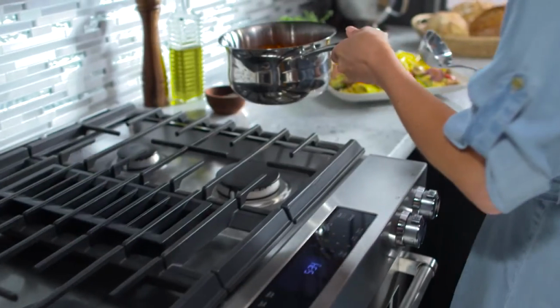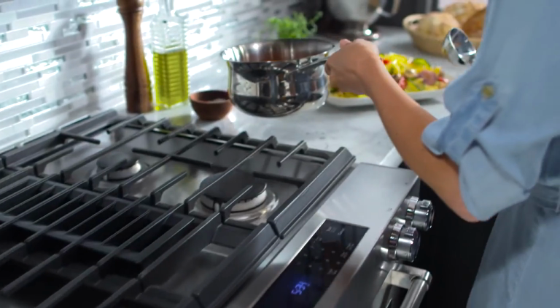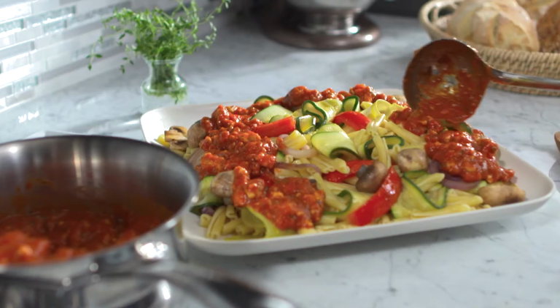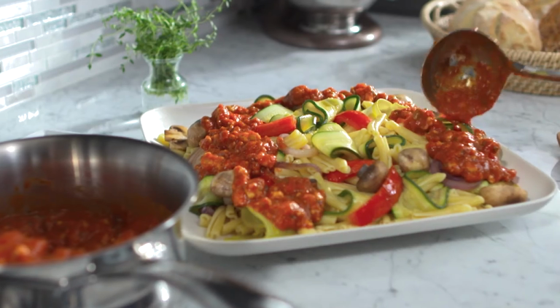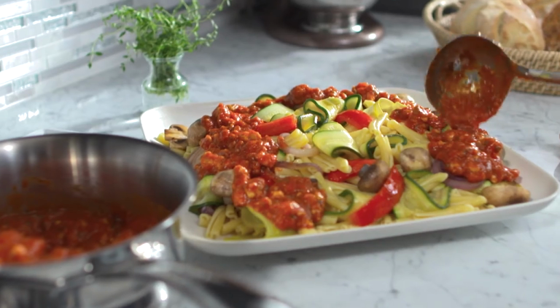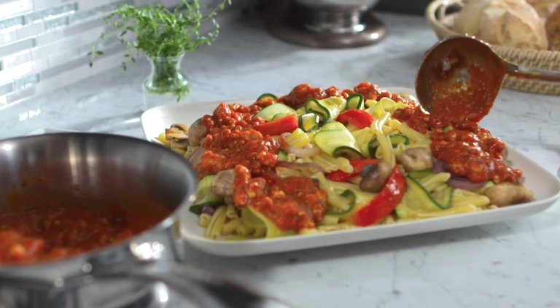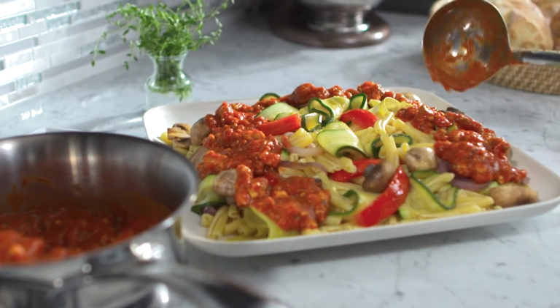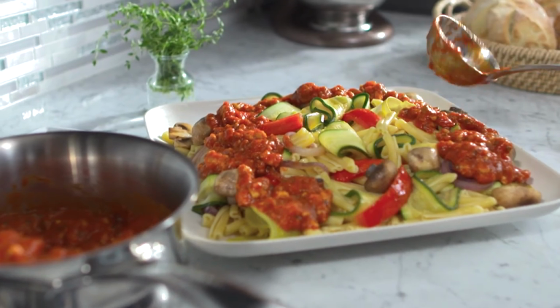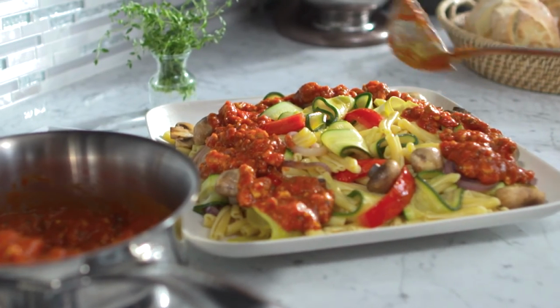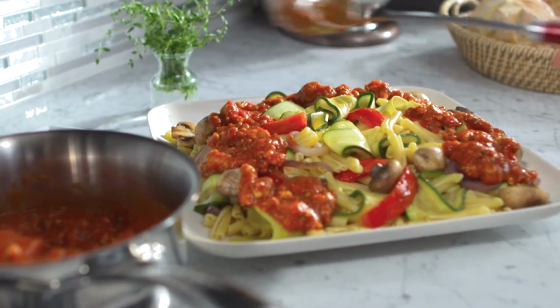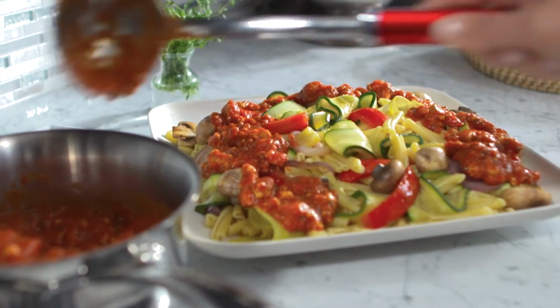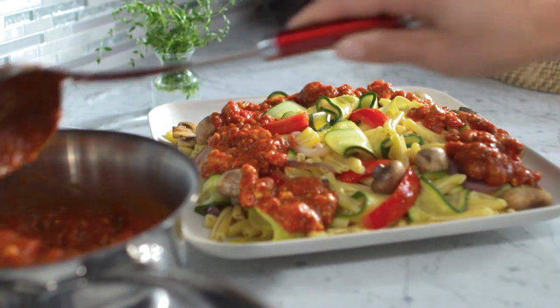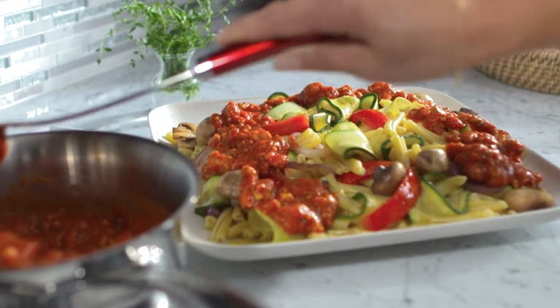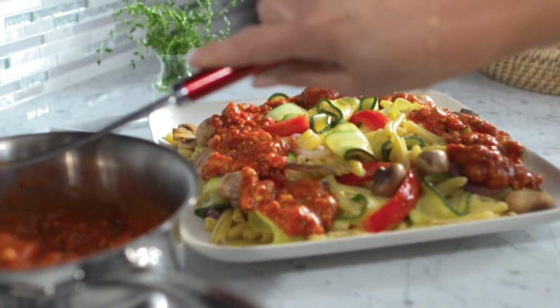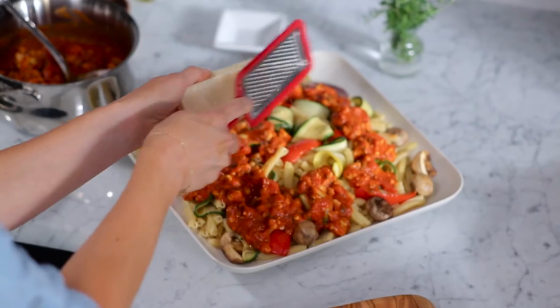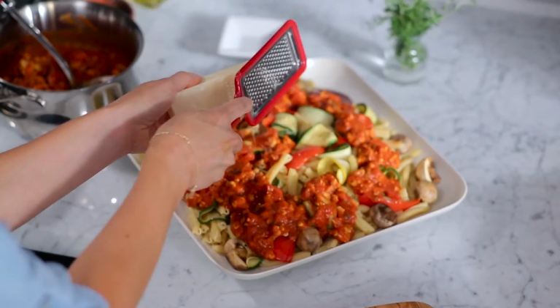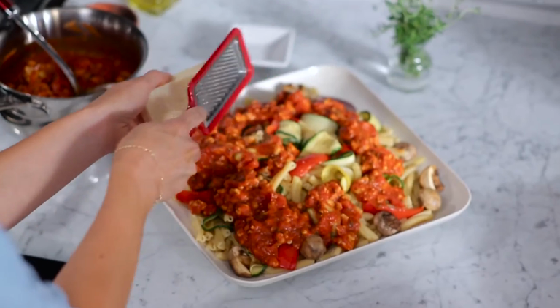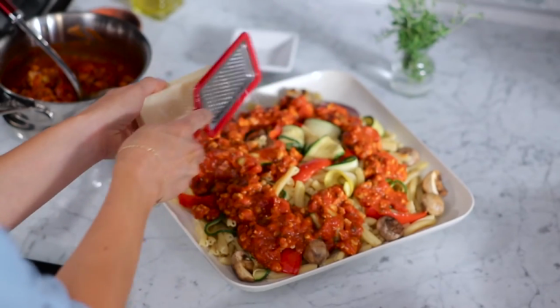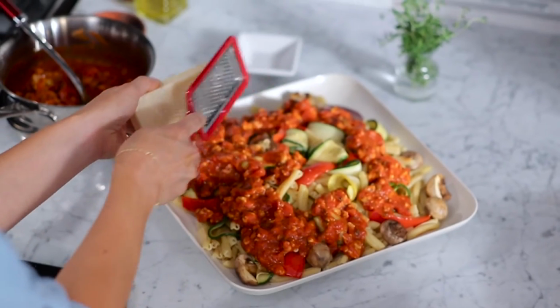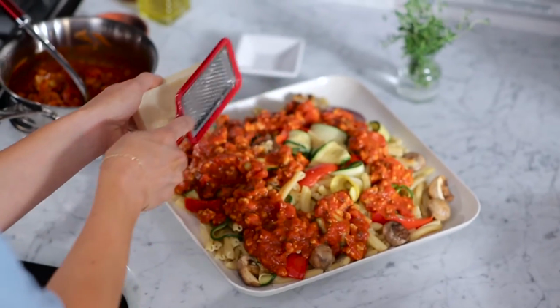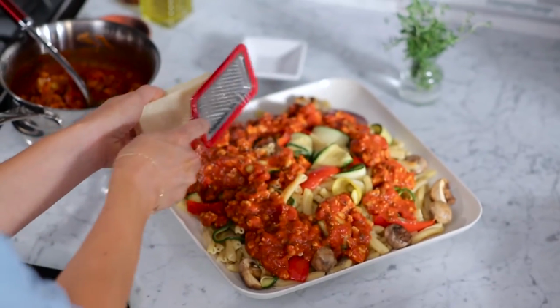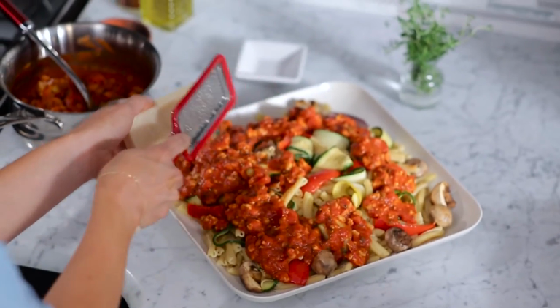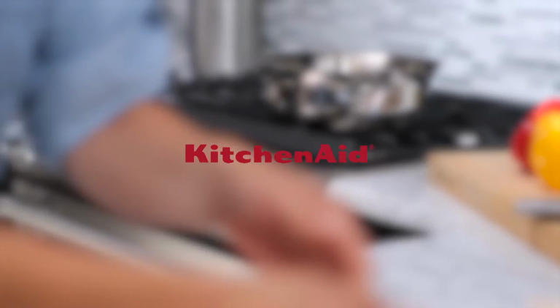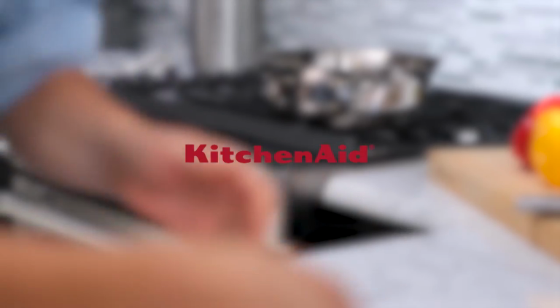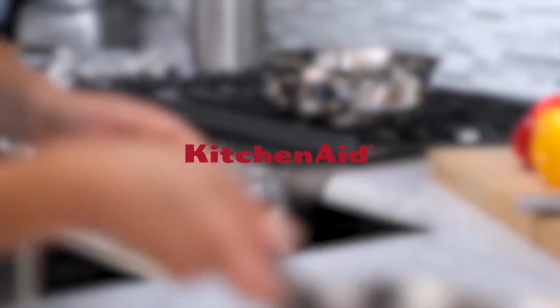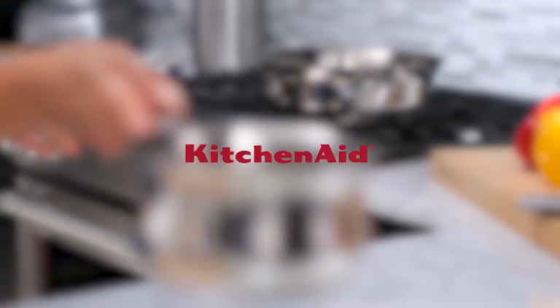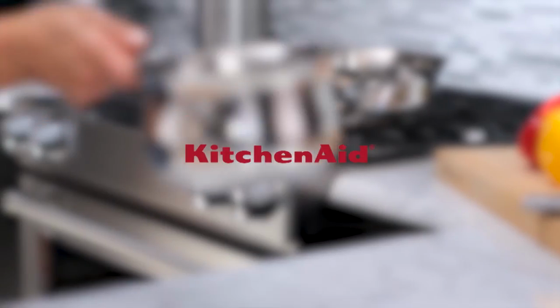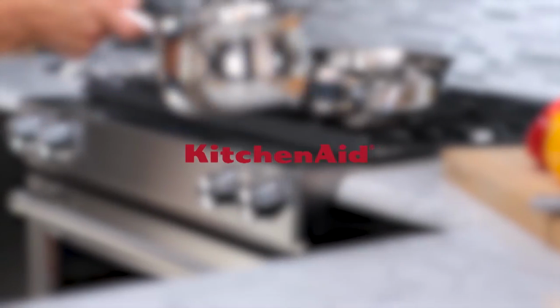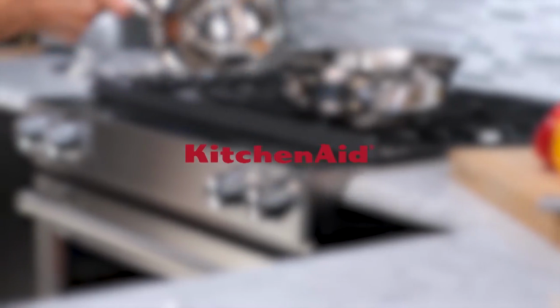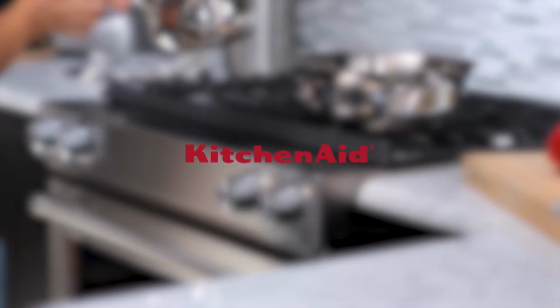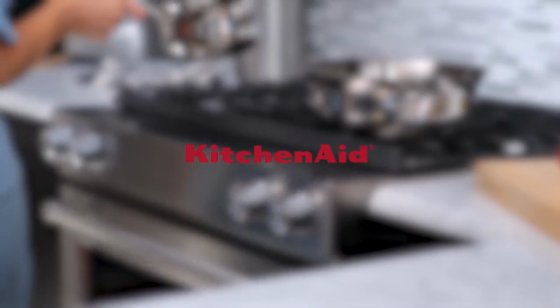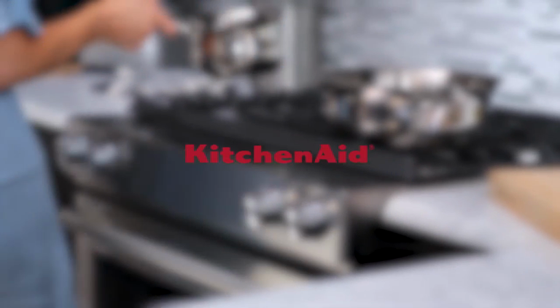So you can be as creative with your kitchen as you are with what you make in it. This is how KitchenAid cooks.